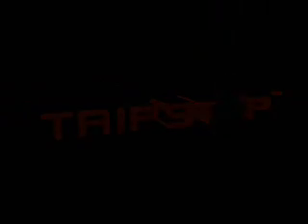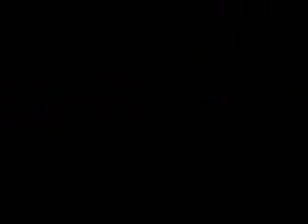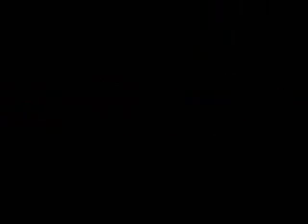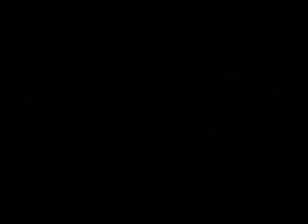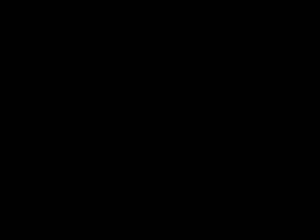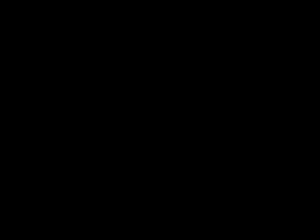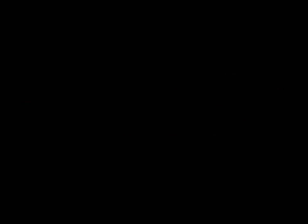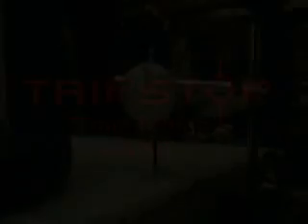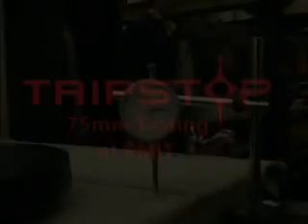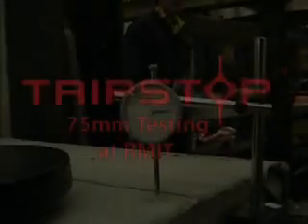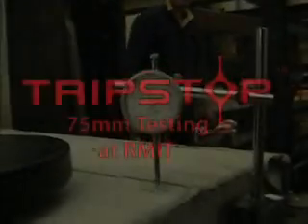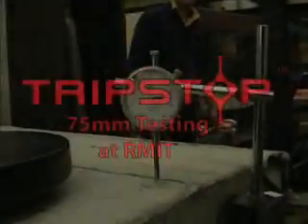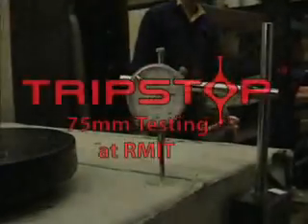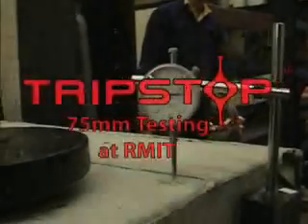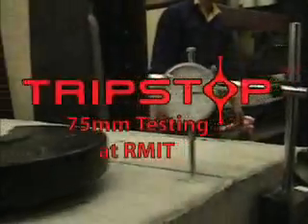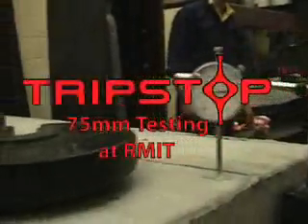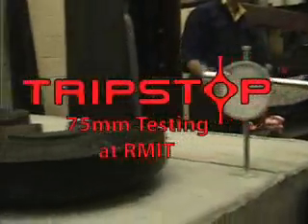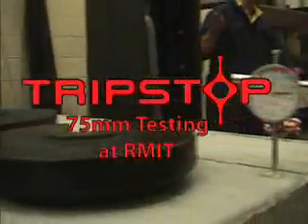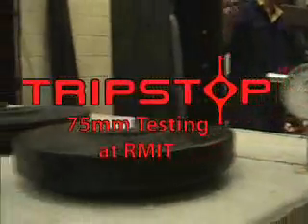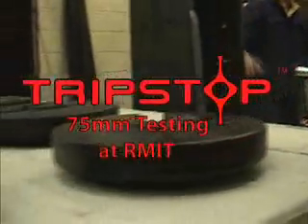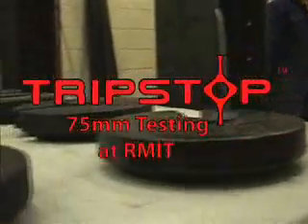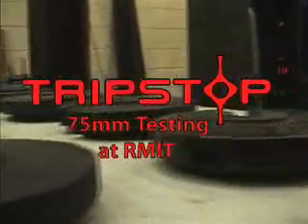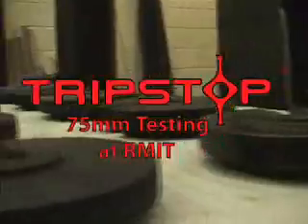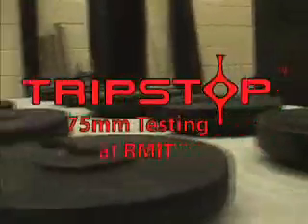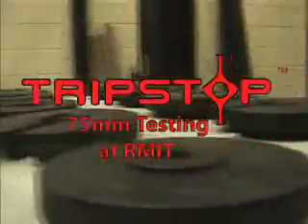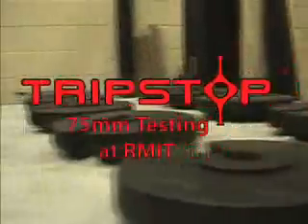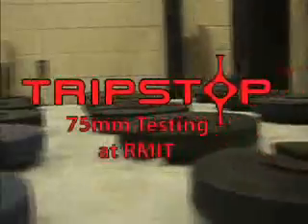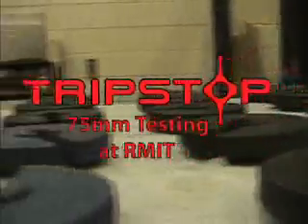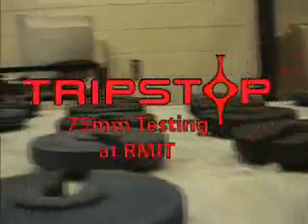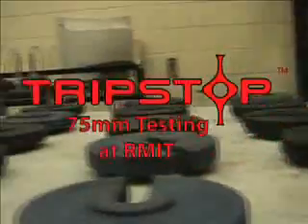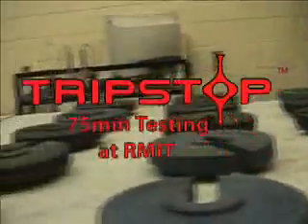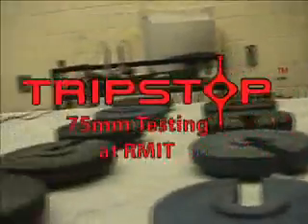This is part of the ongoing testing of TripStop, being conducted at RMIT in Melbourne in 2005.